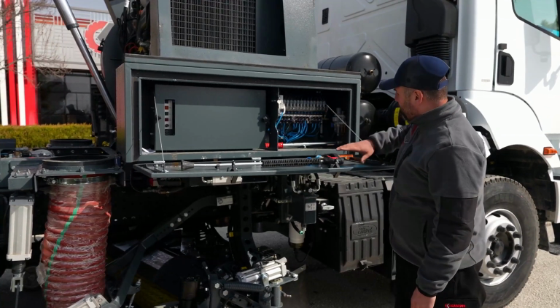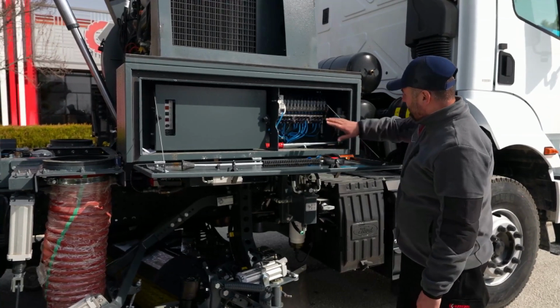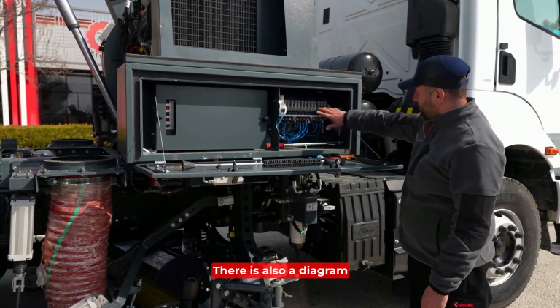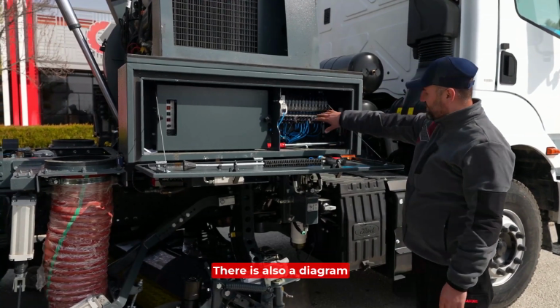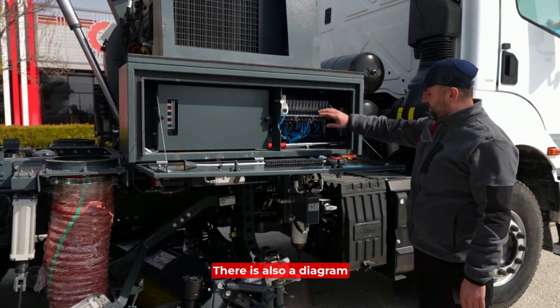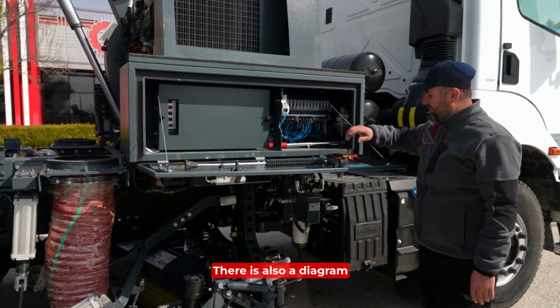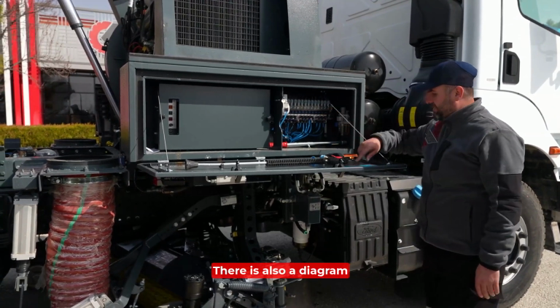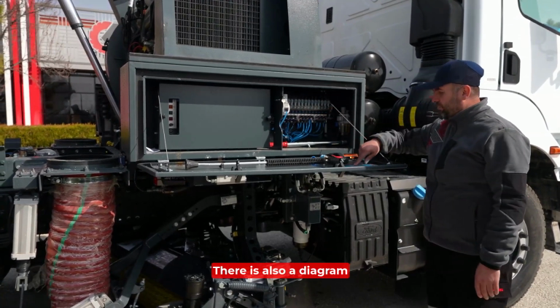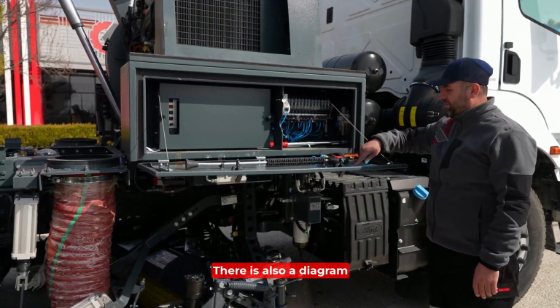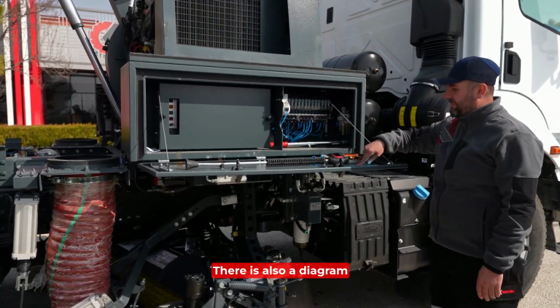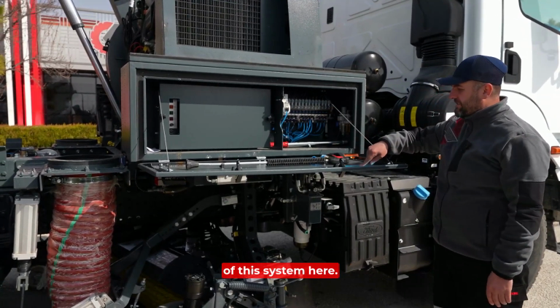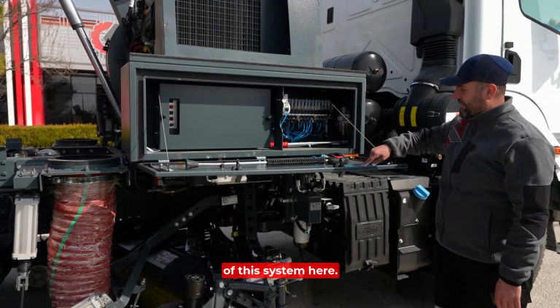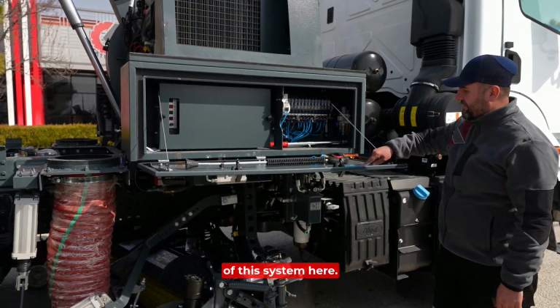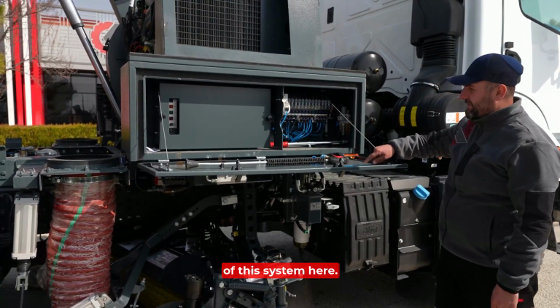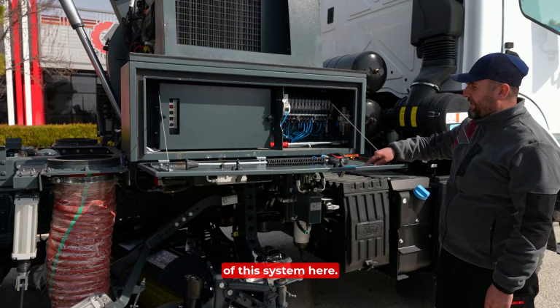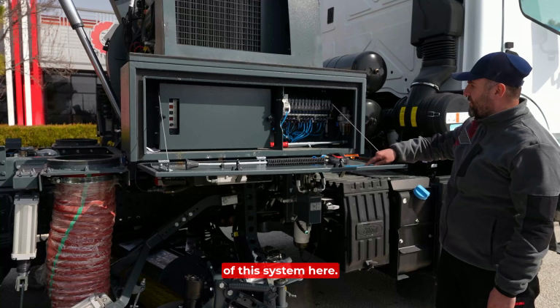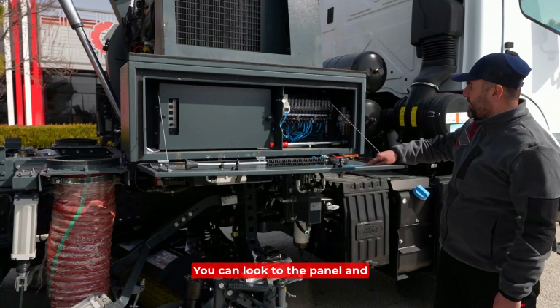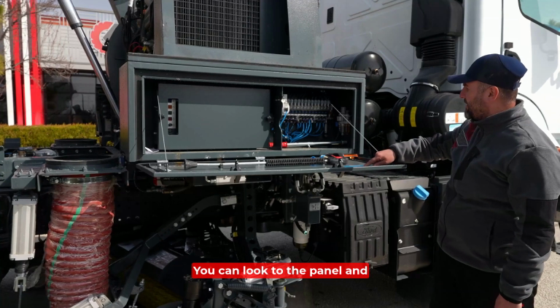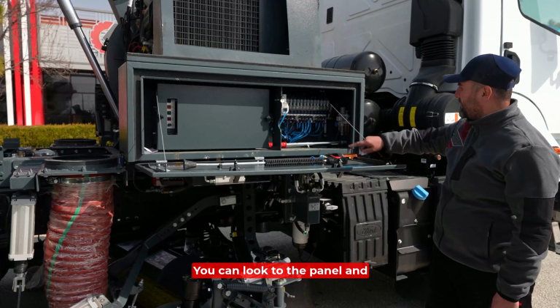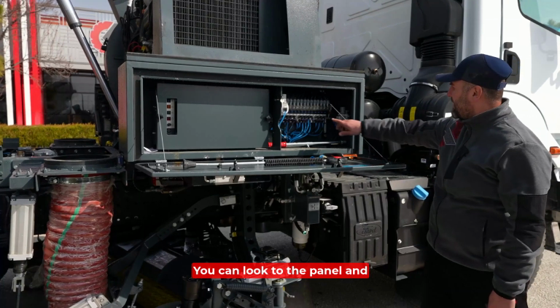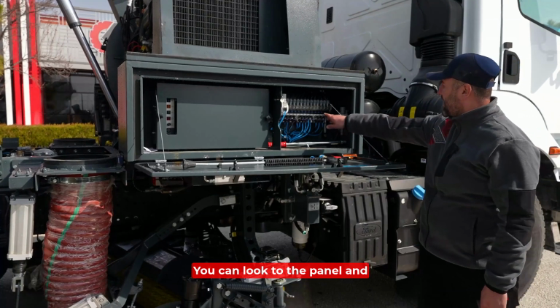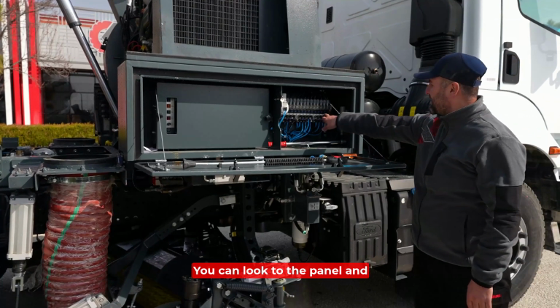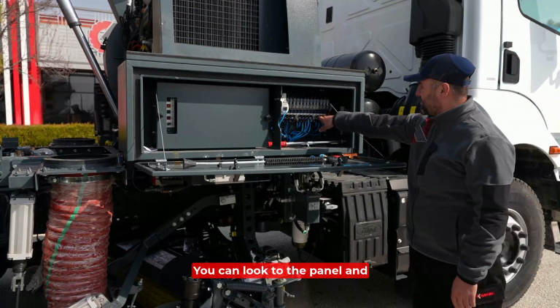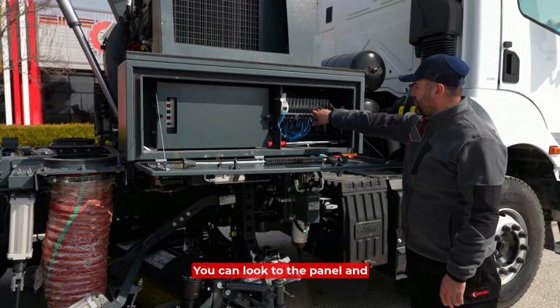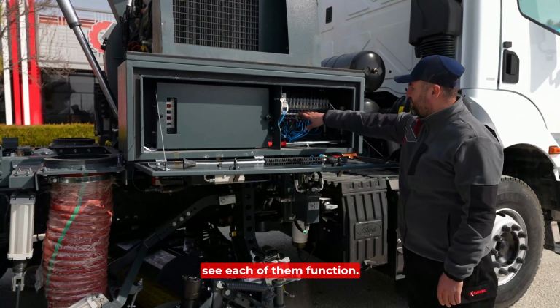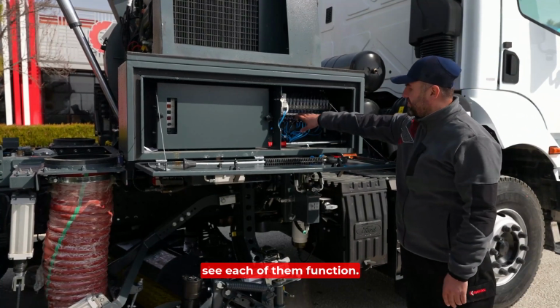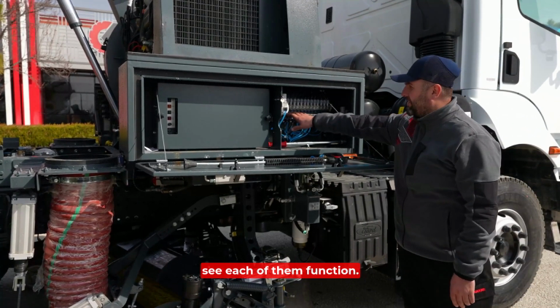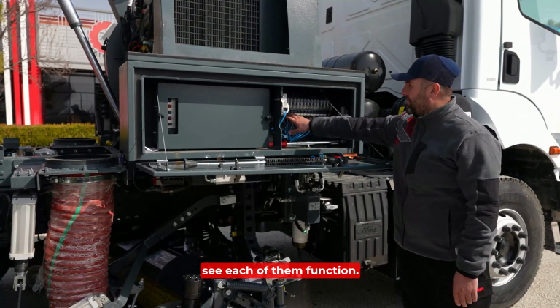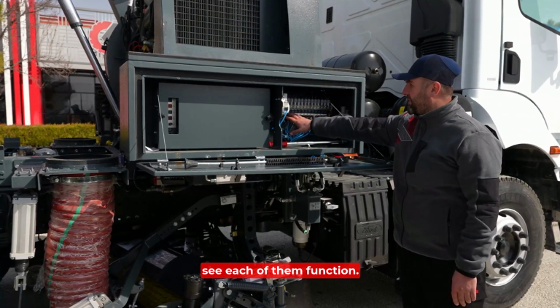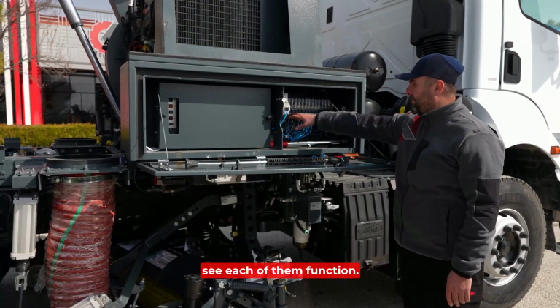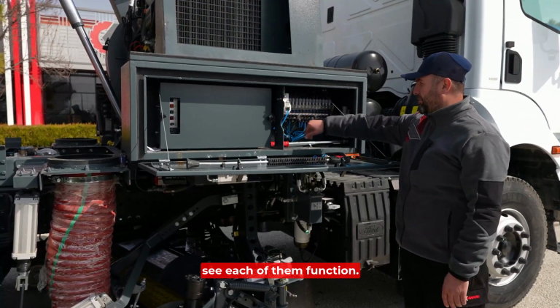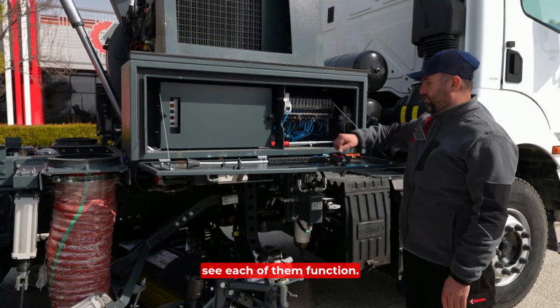There is also a diagram of this system here. You can look at the panel and see each of their functions.